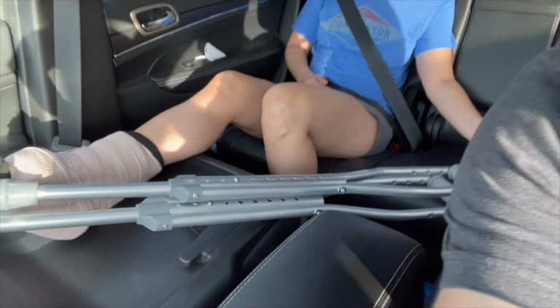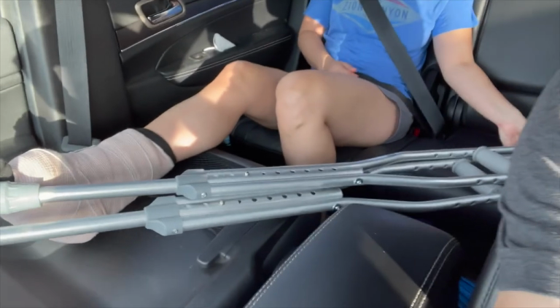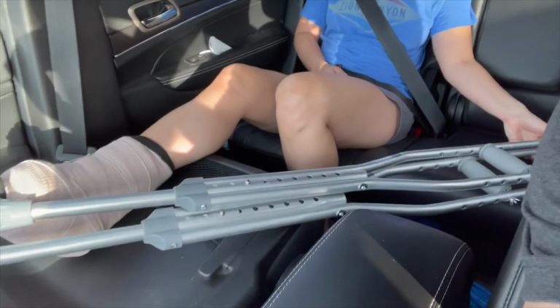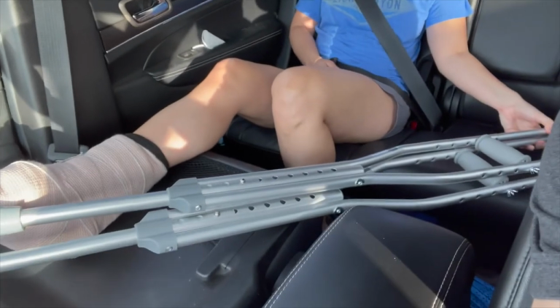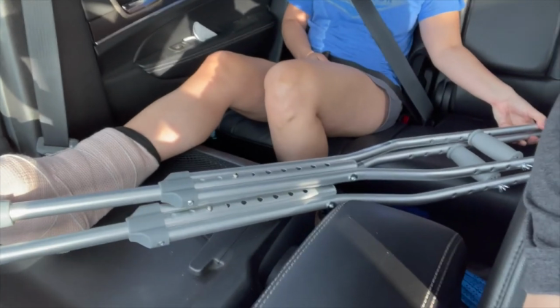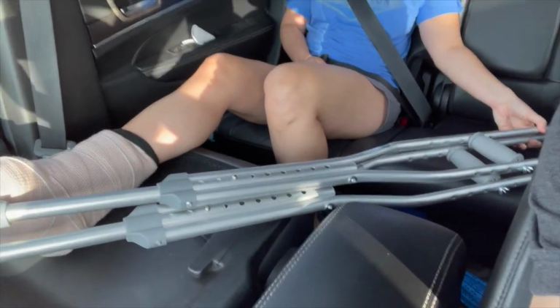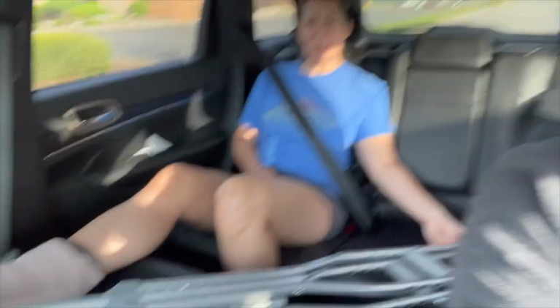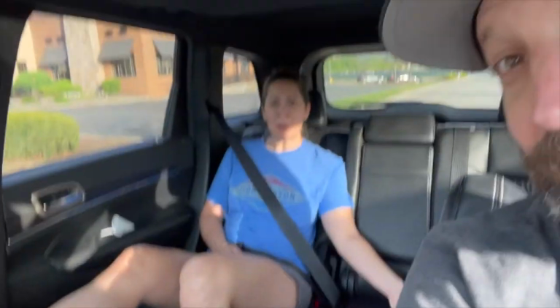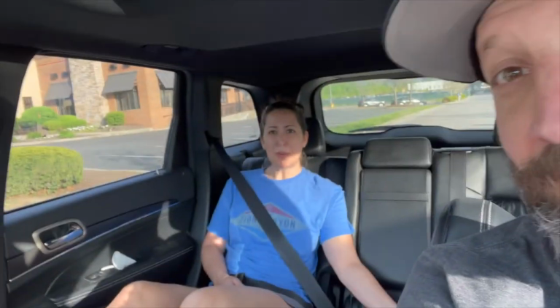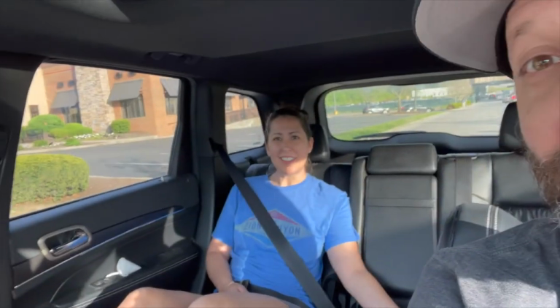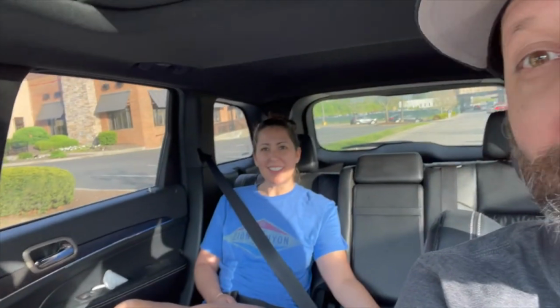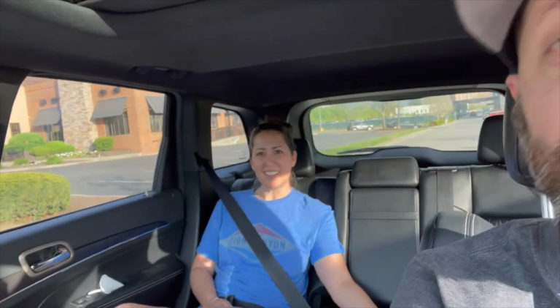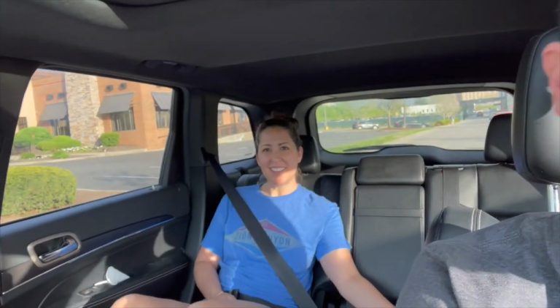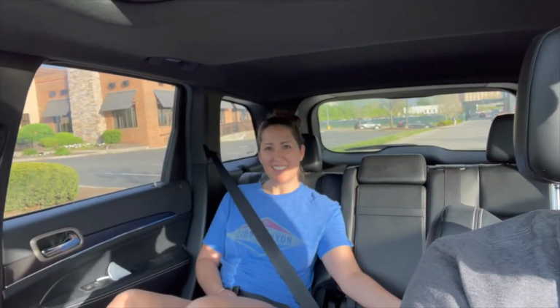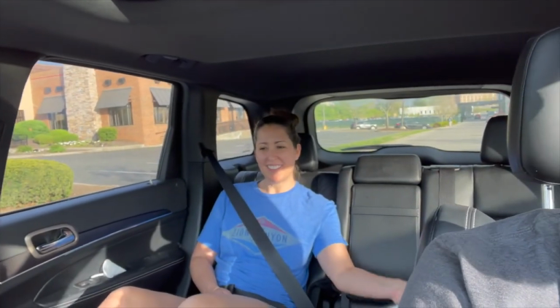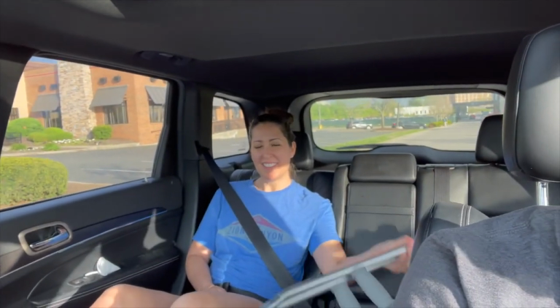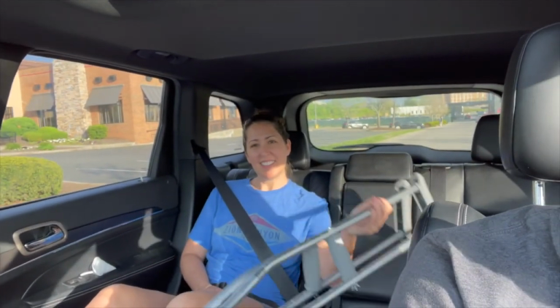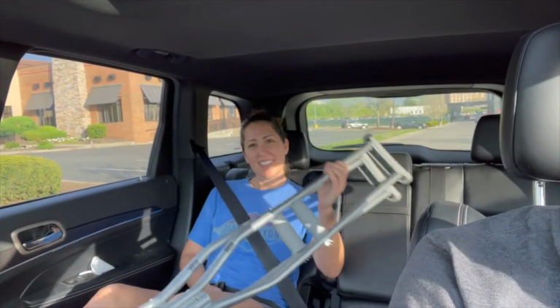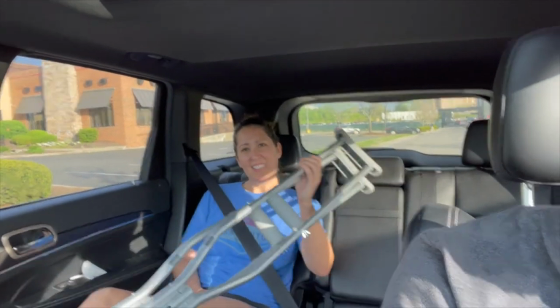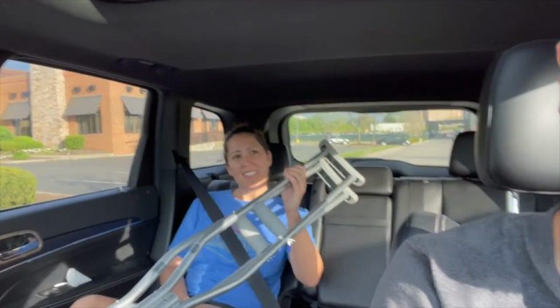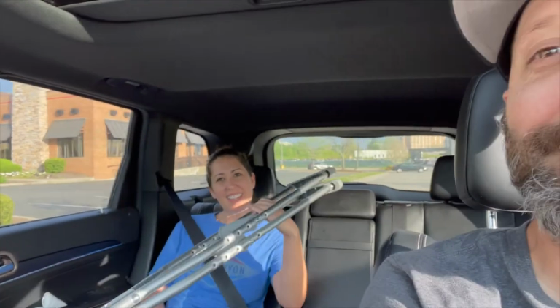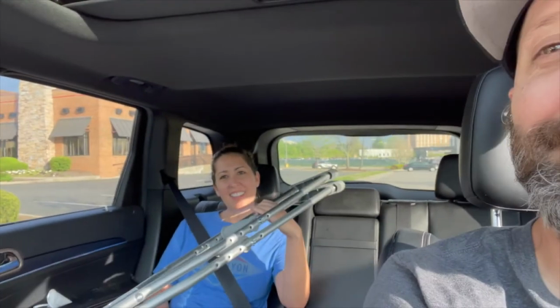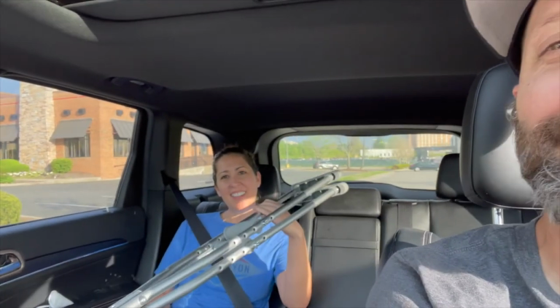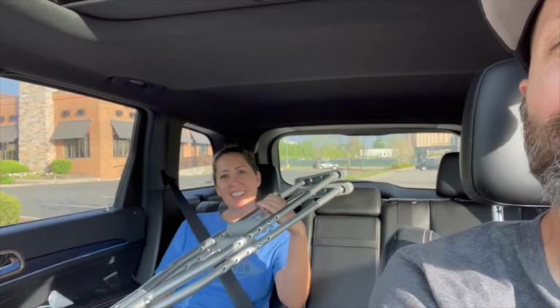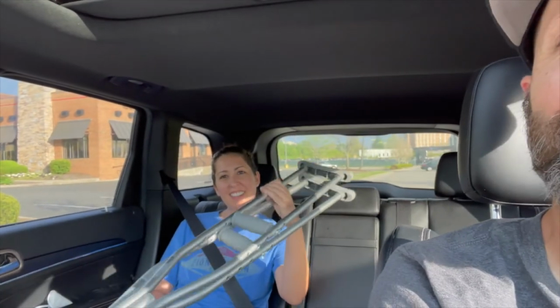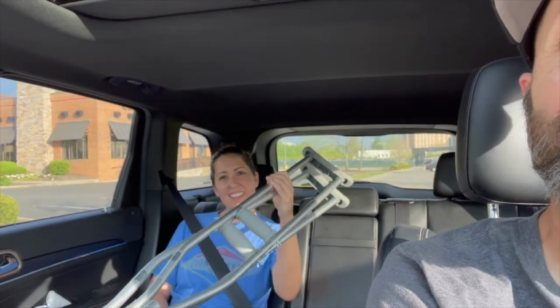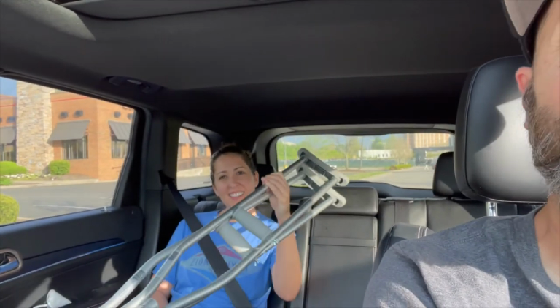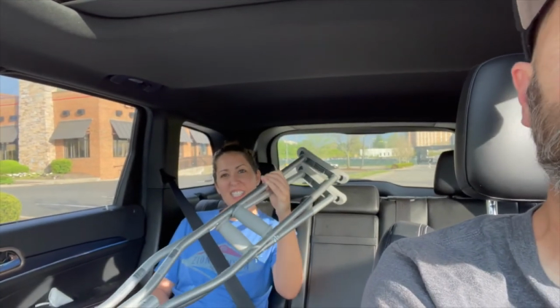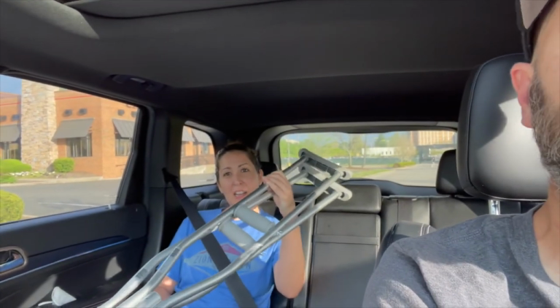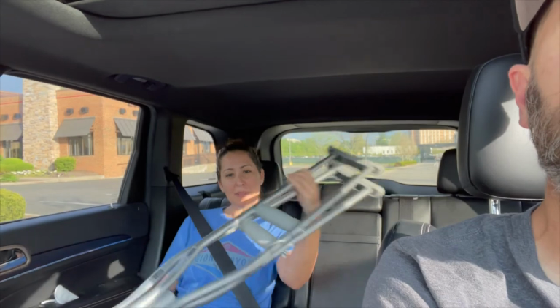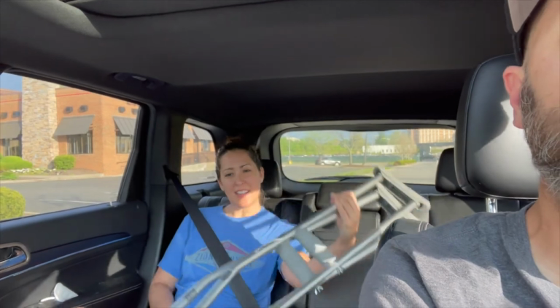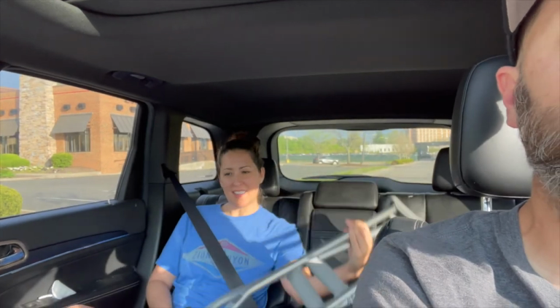I'm officially mobile again. Nothing's going to stop me now.